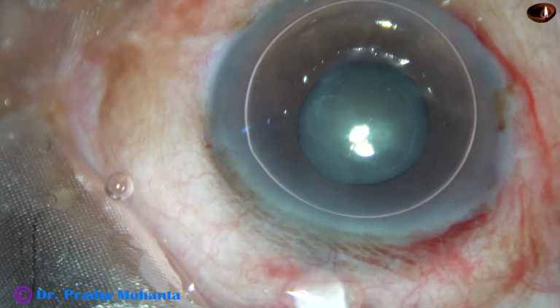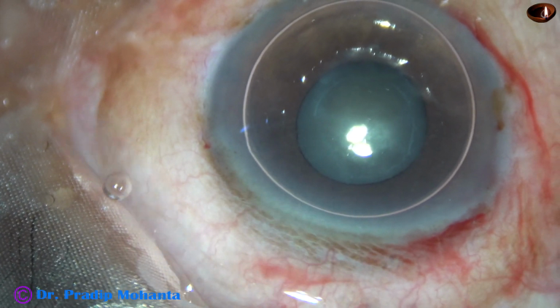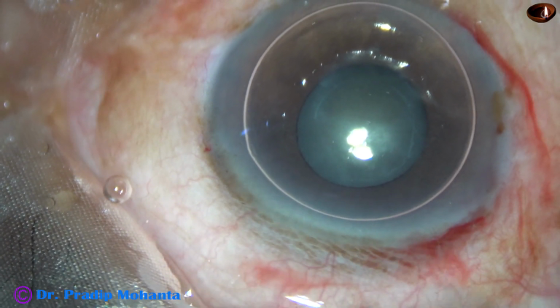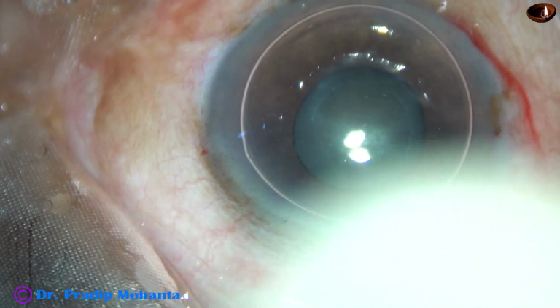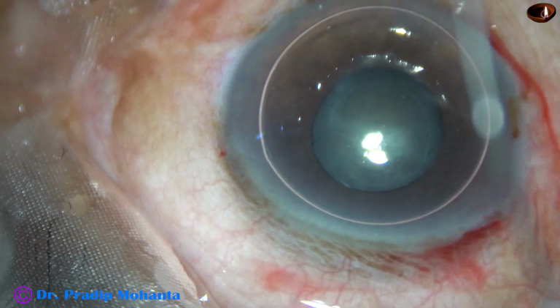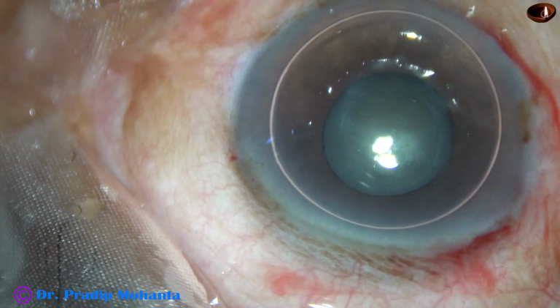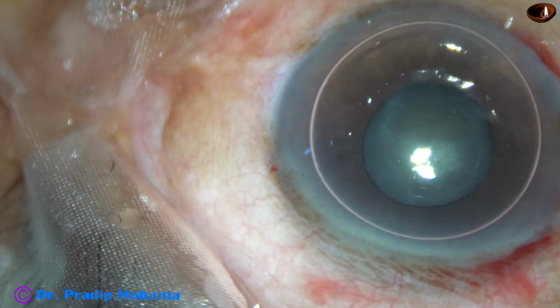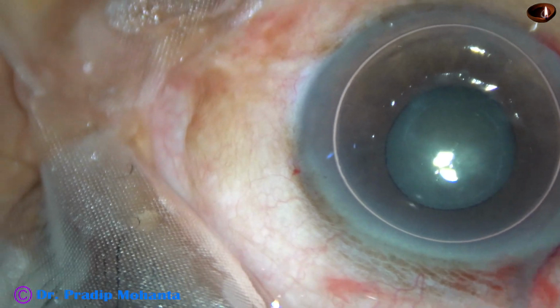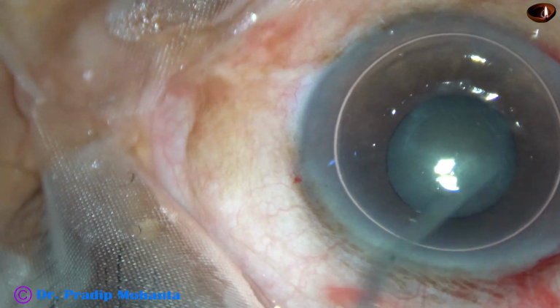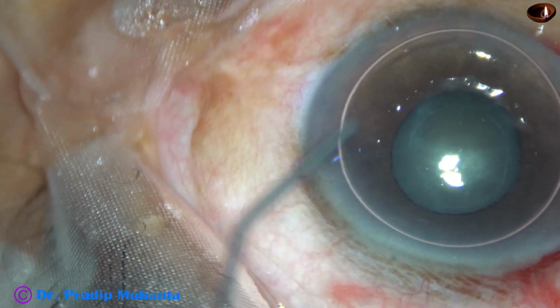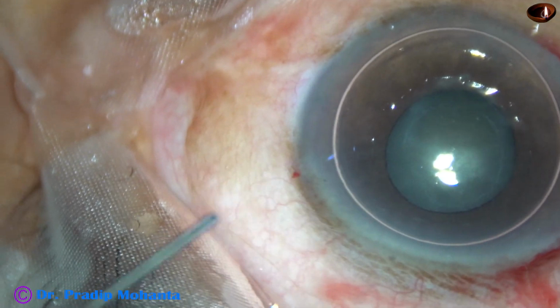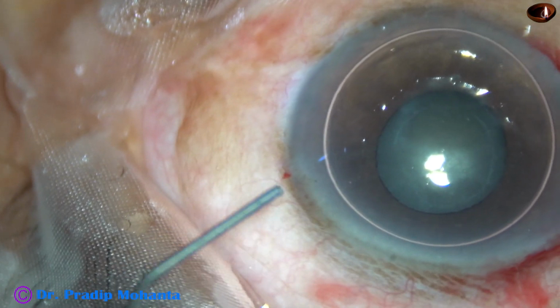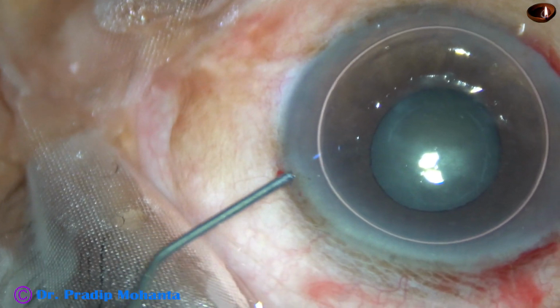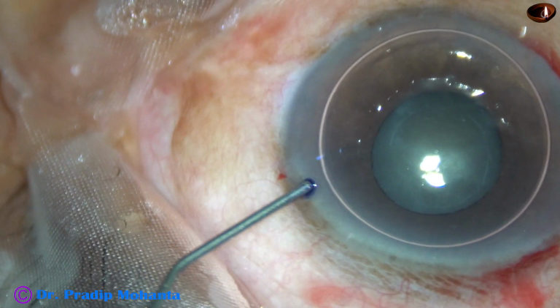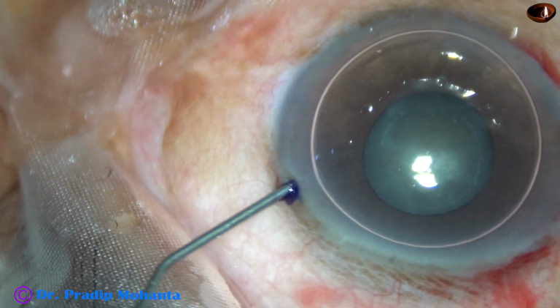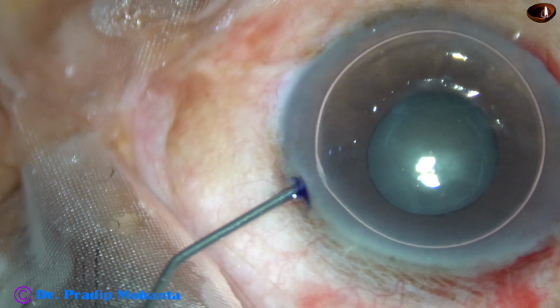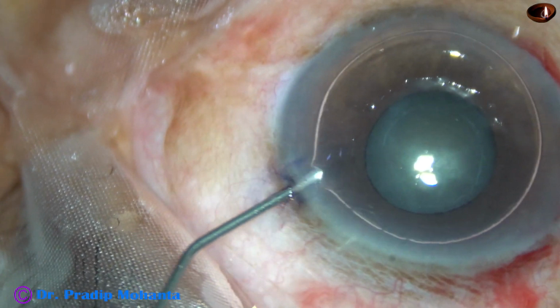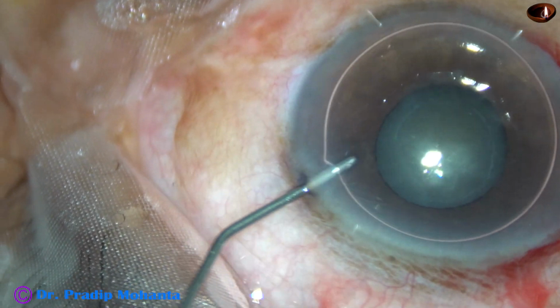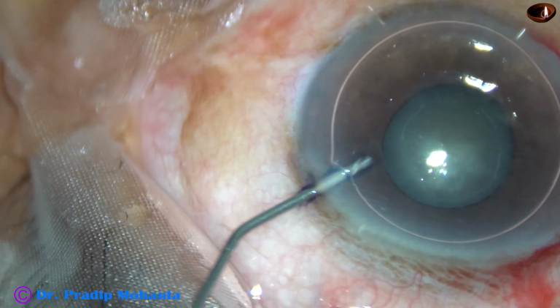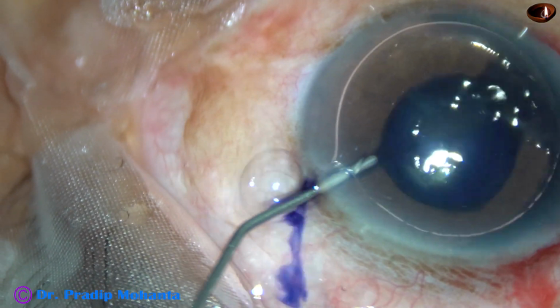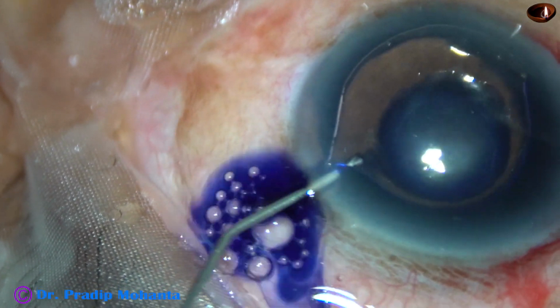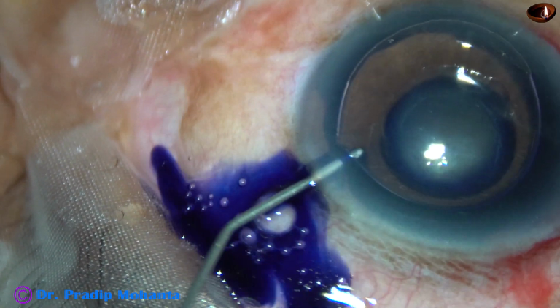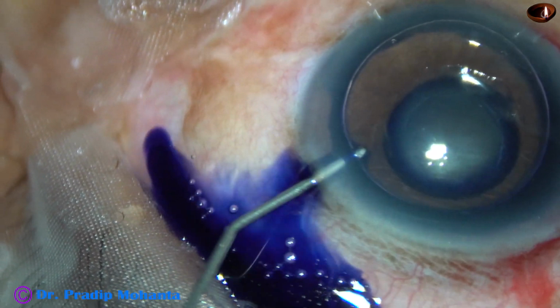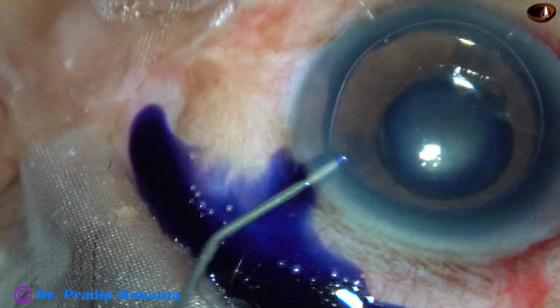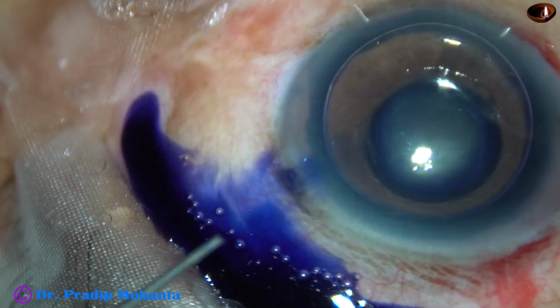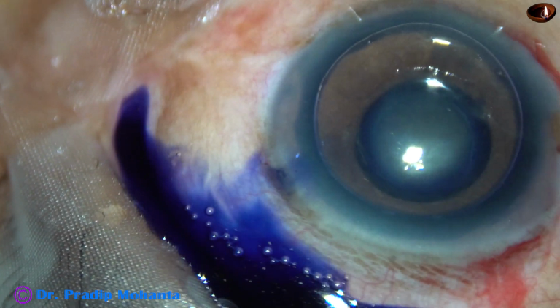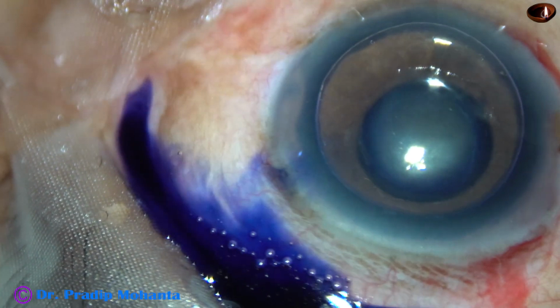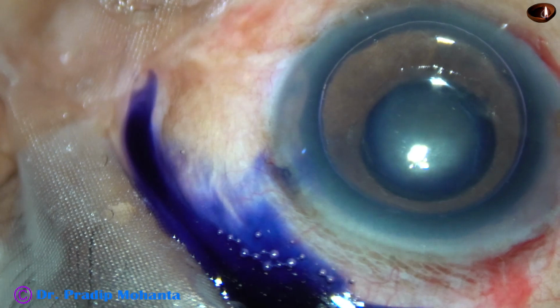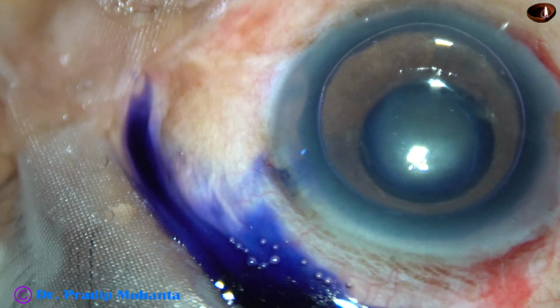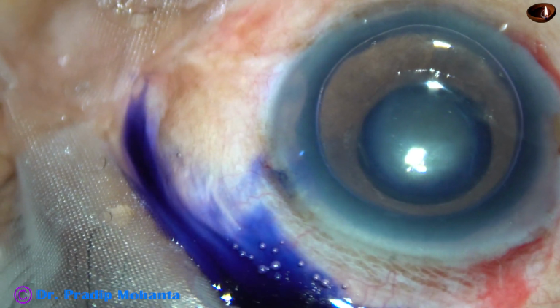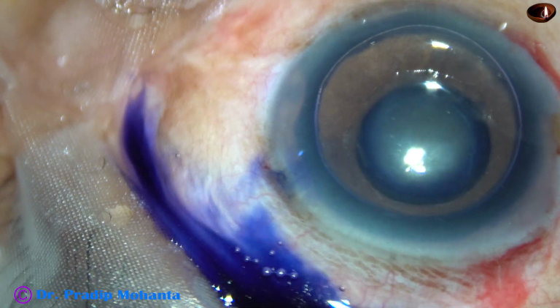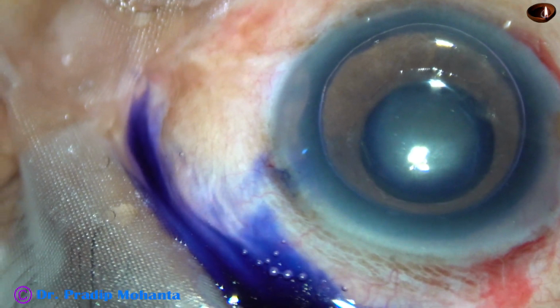After the main incision, the anterior capsule is being stained with trypan blue dye underneath an air bubble.